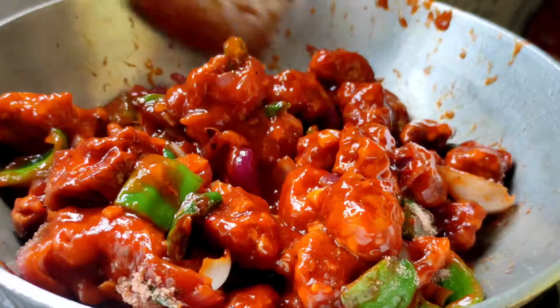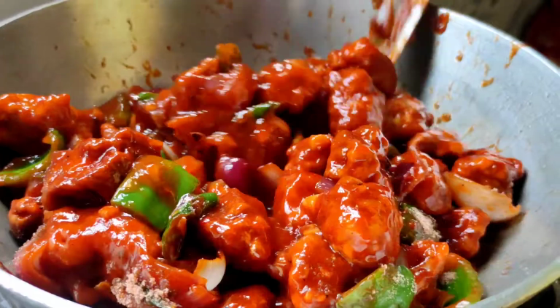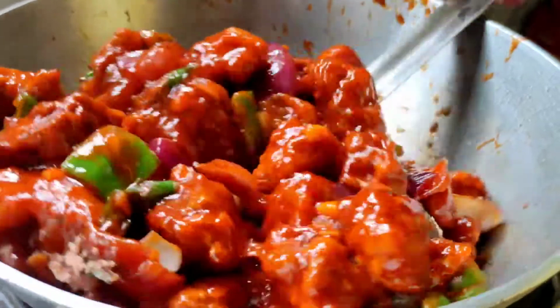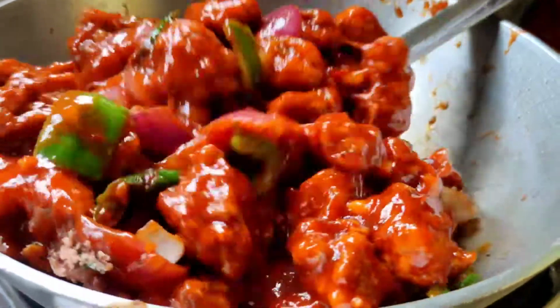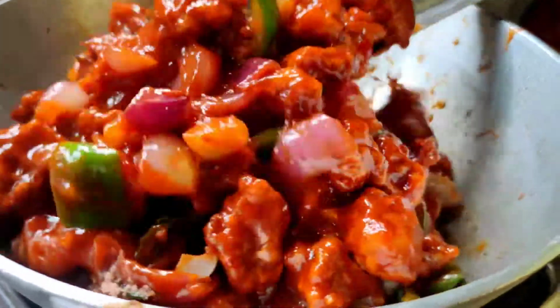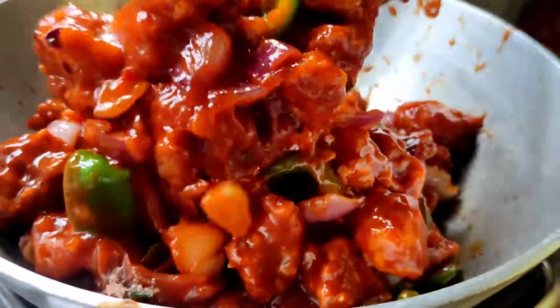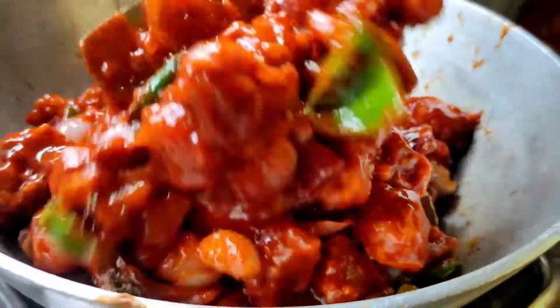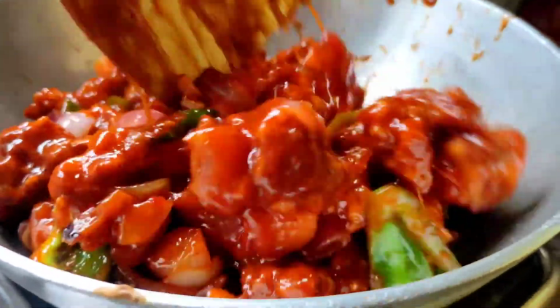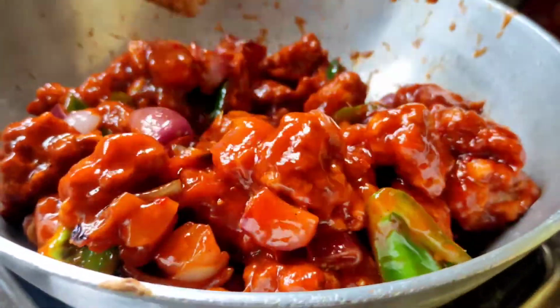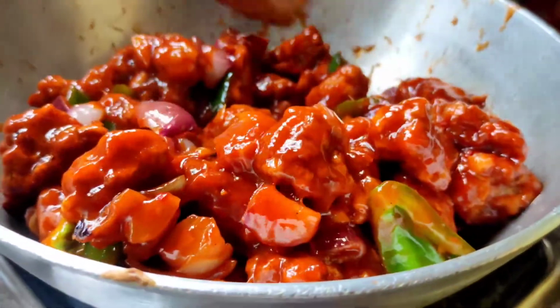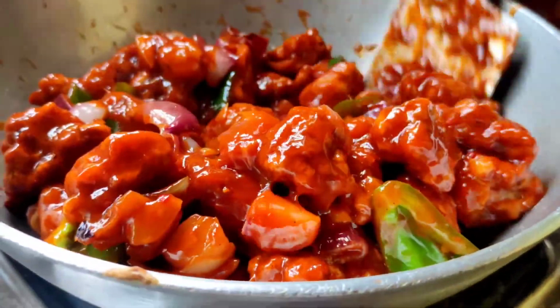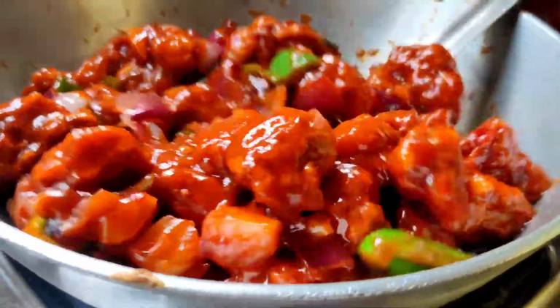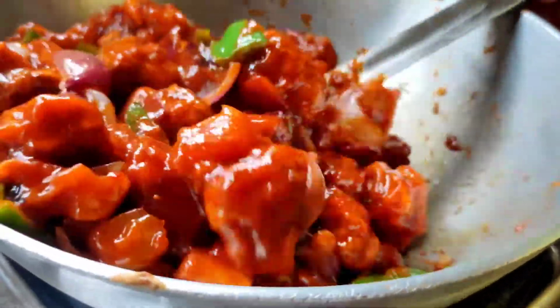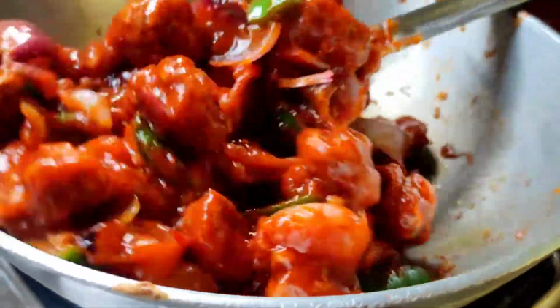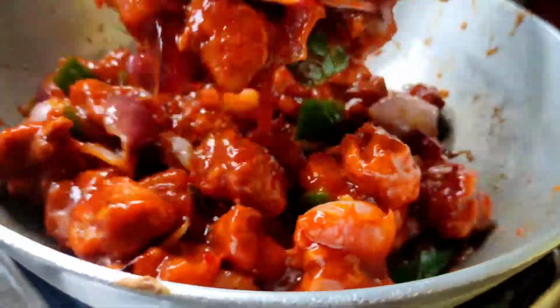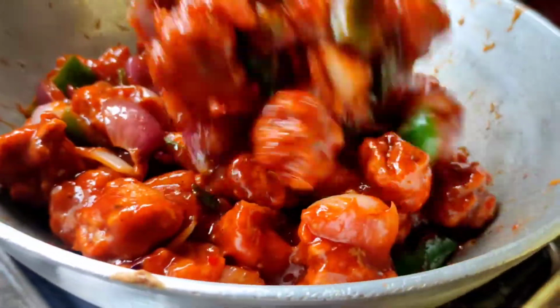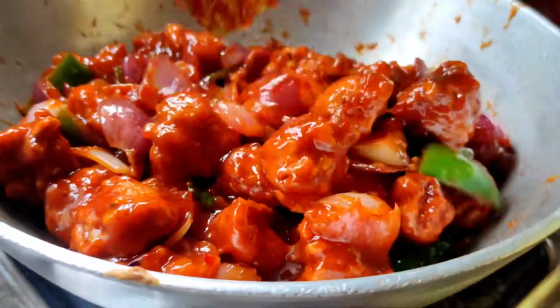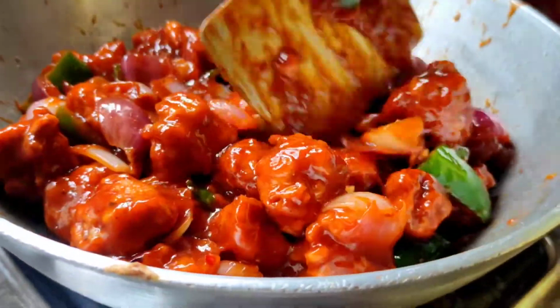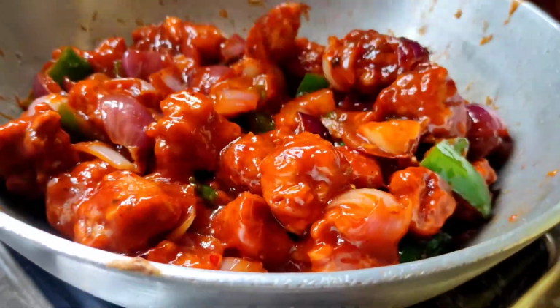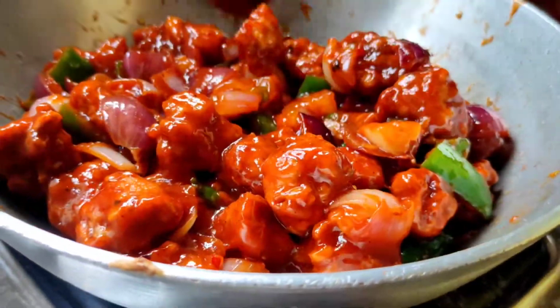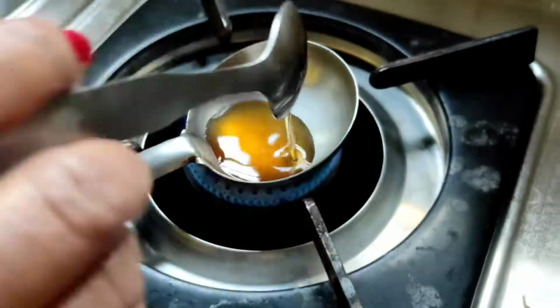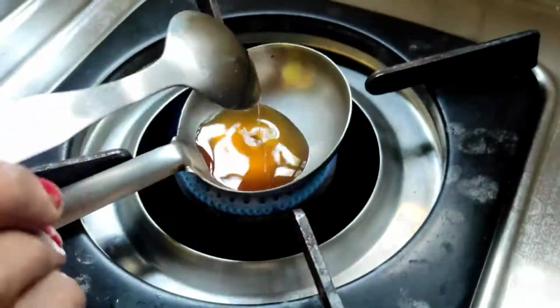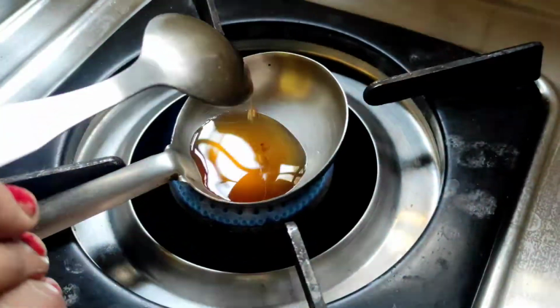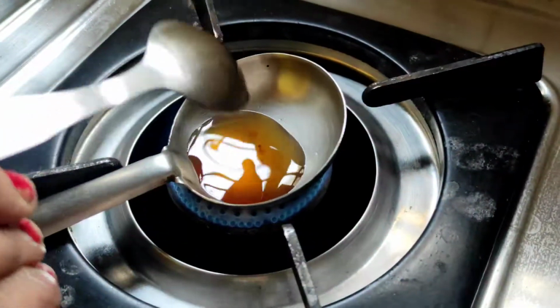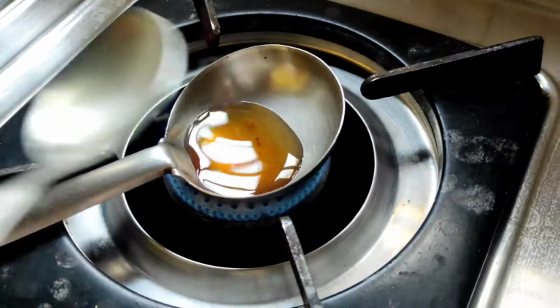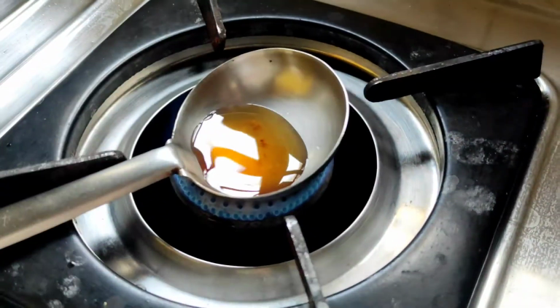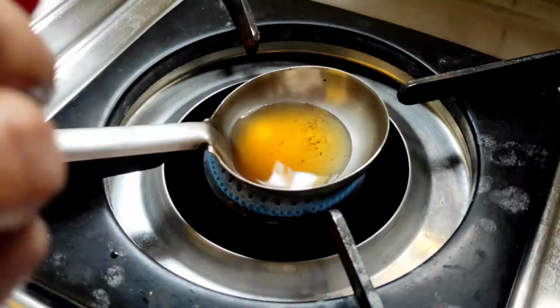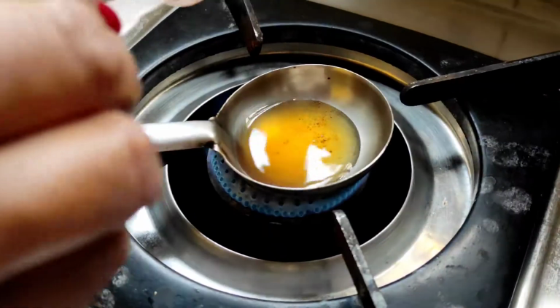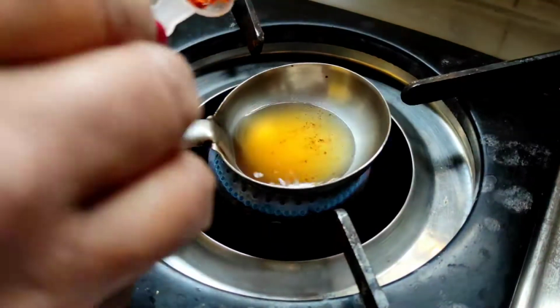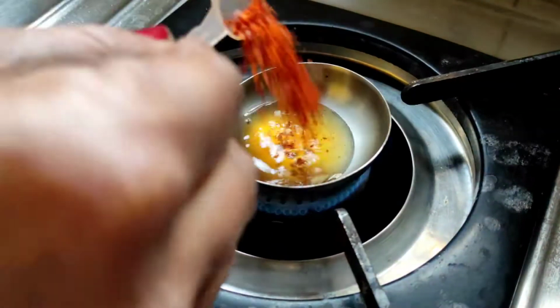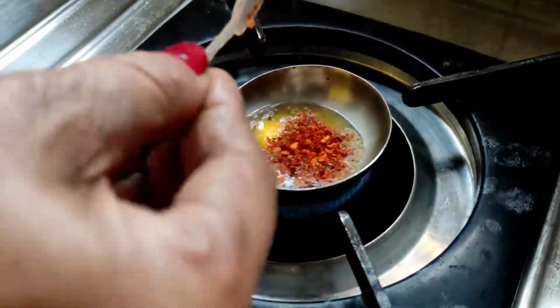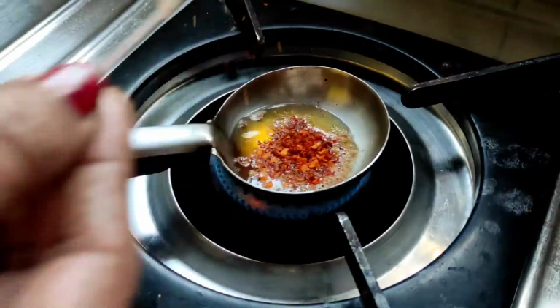Let me show you a trick for the chili chicken recipe. I am going to show you the whole process in the video.